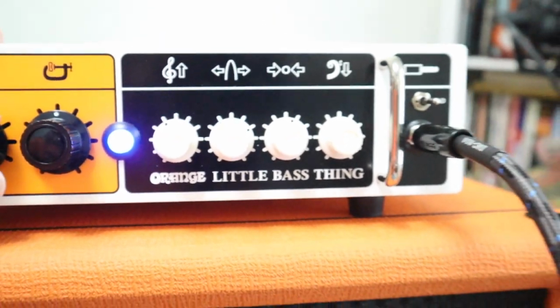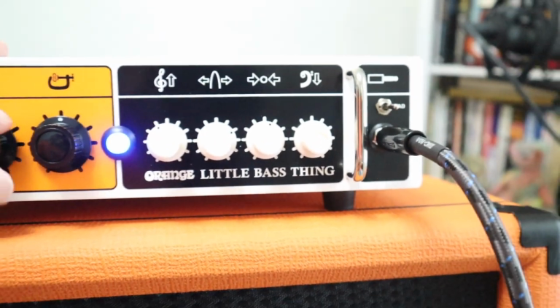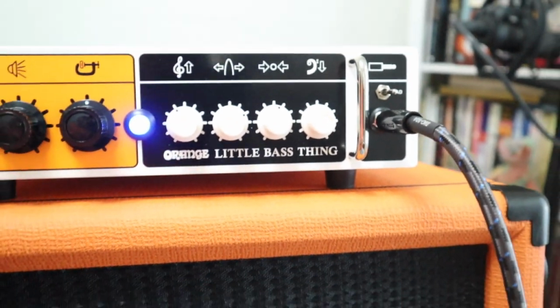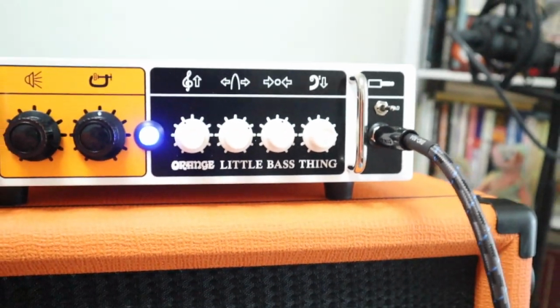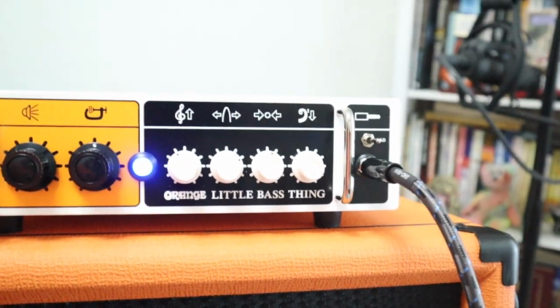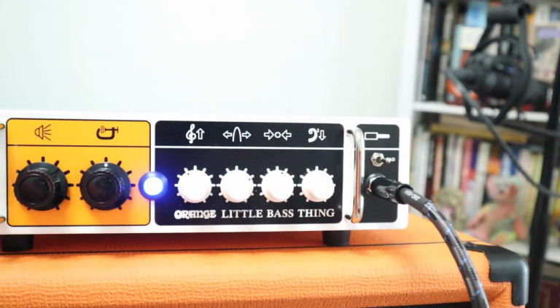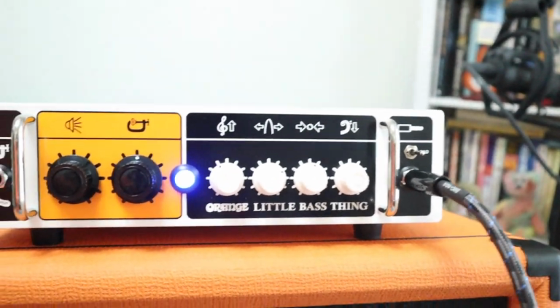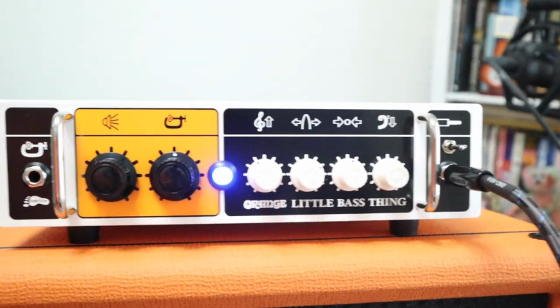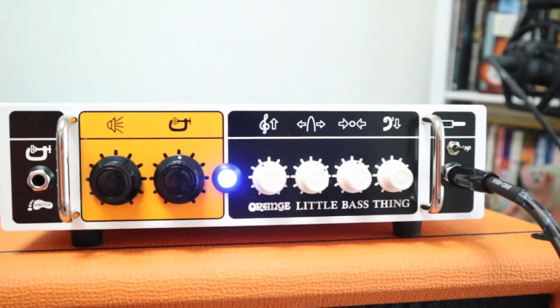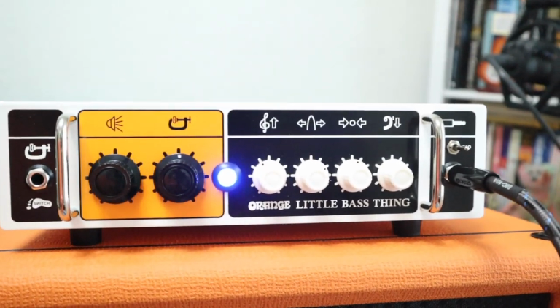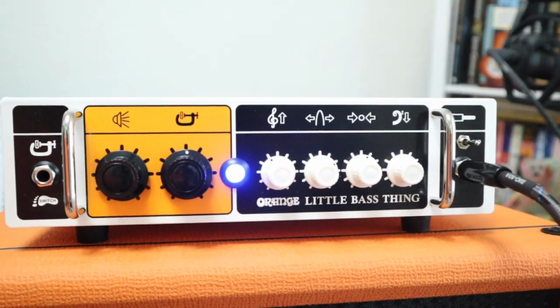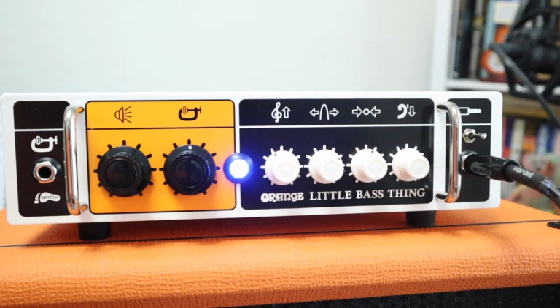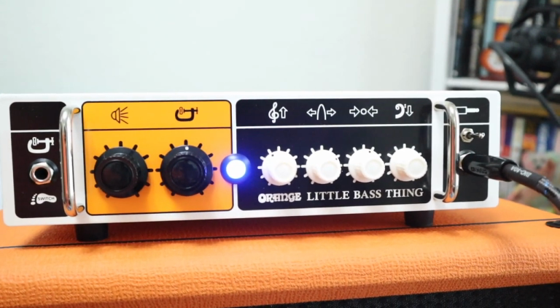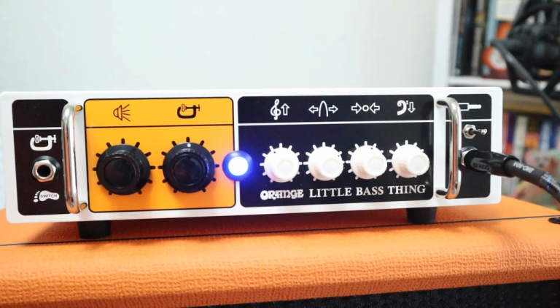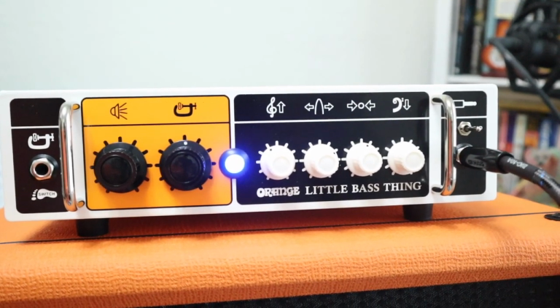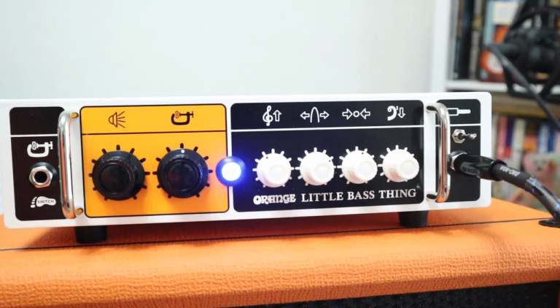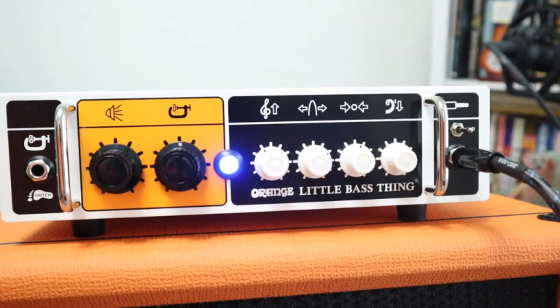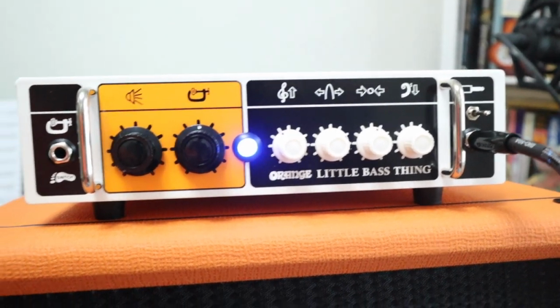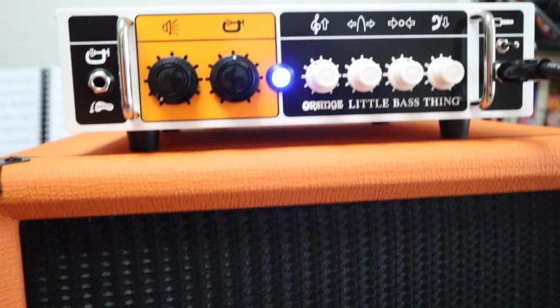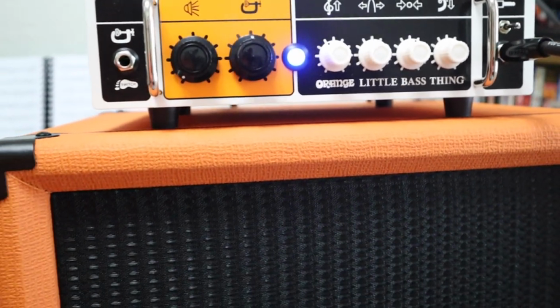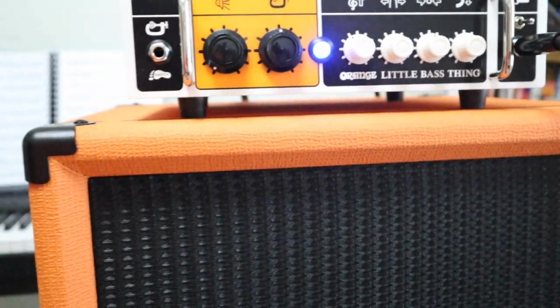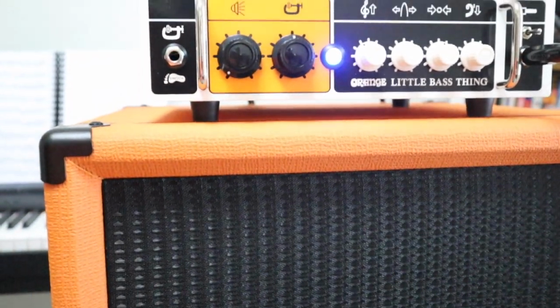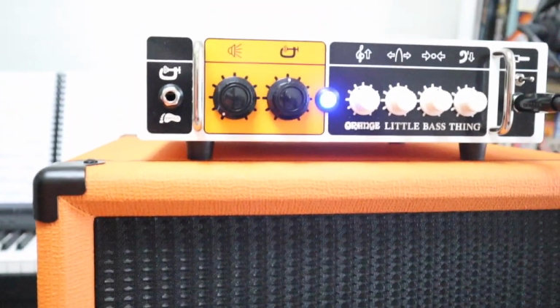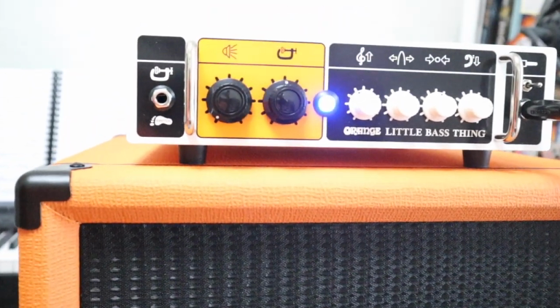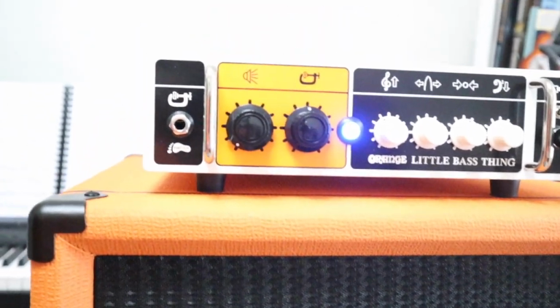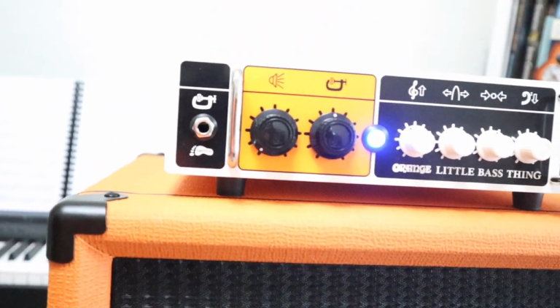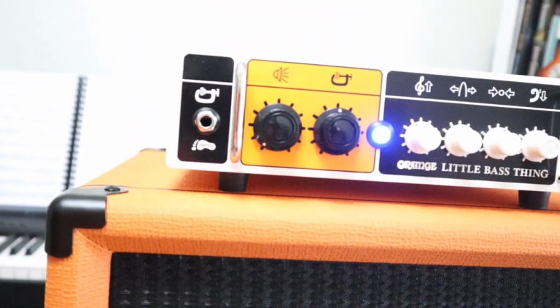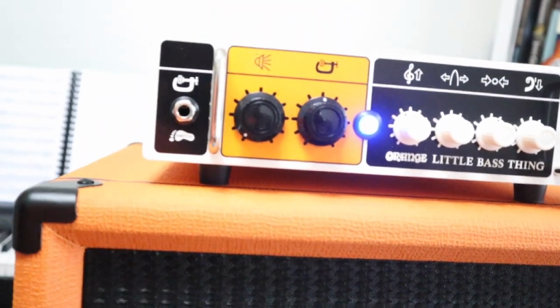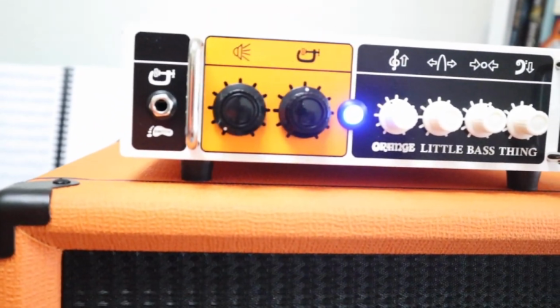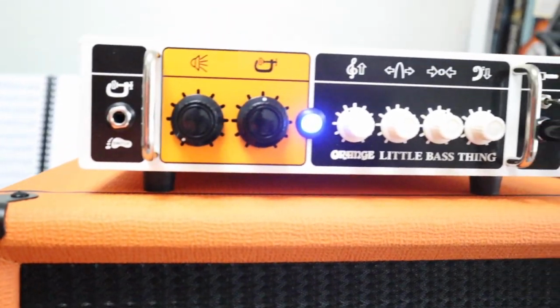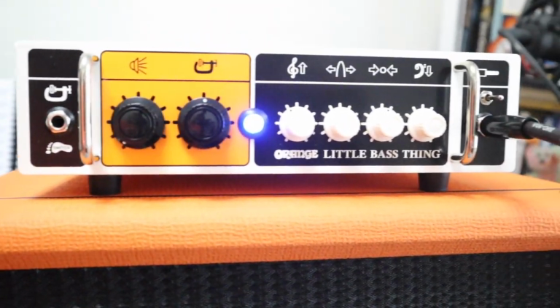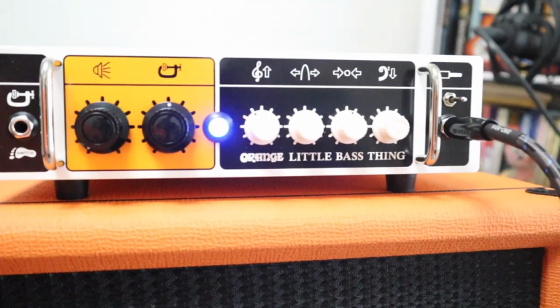I'll show you the settings that I normally use — I have the bass about here. This thing delivers a nice sound in a compact package.